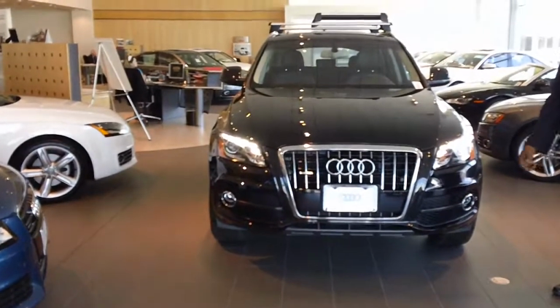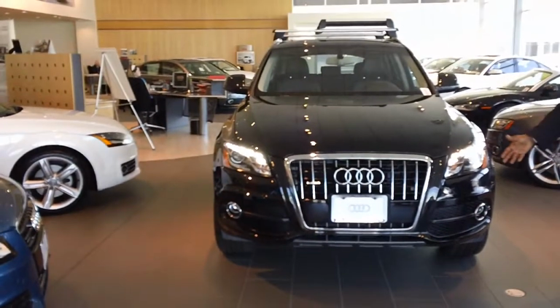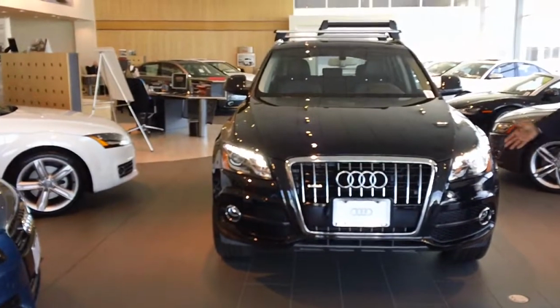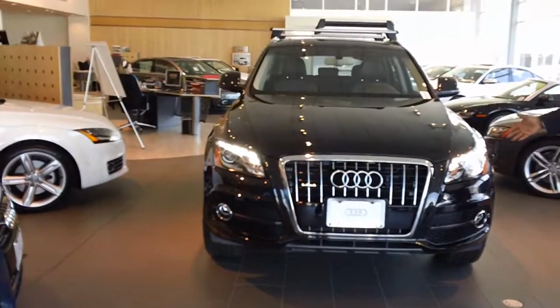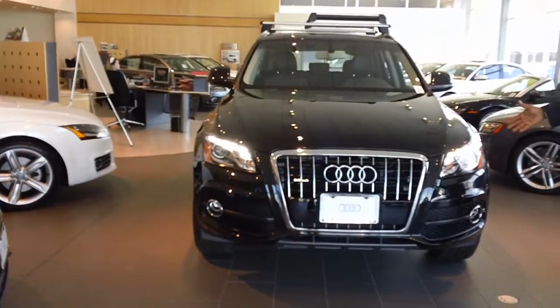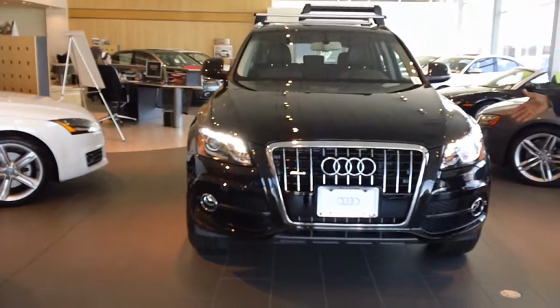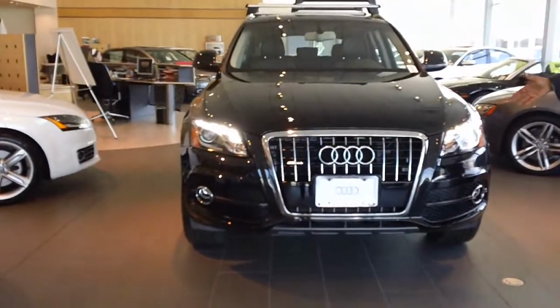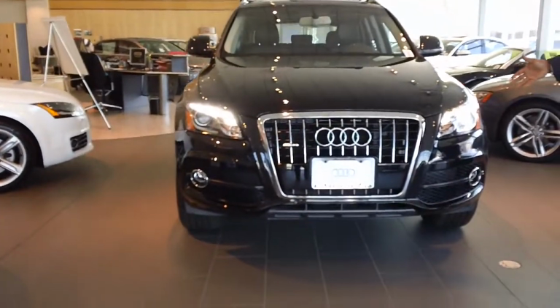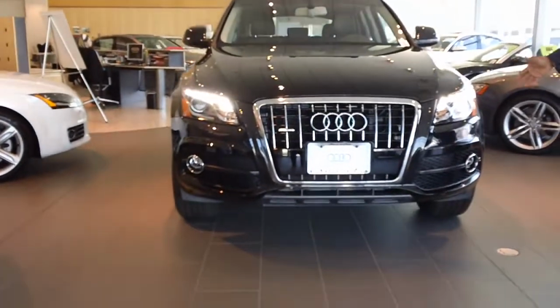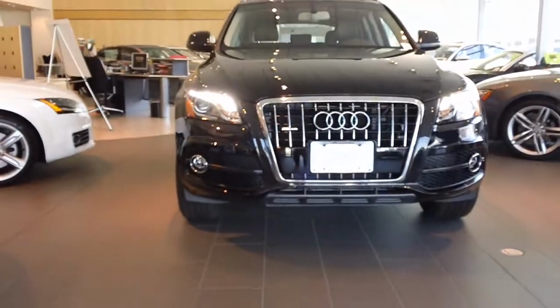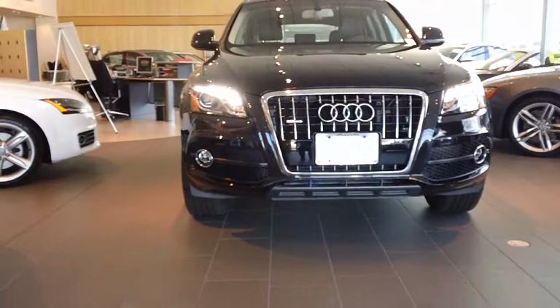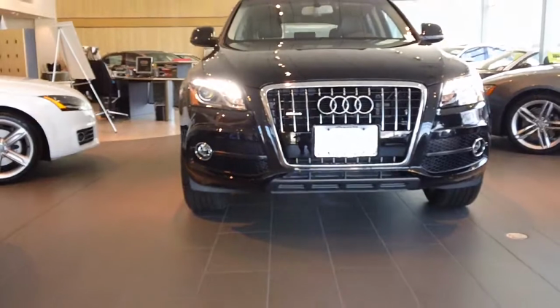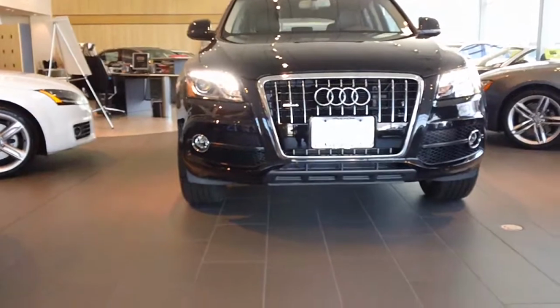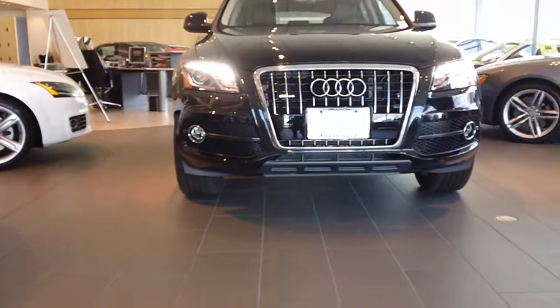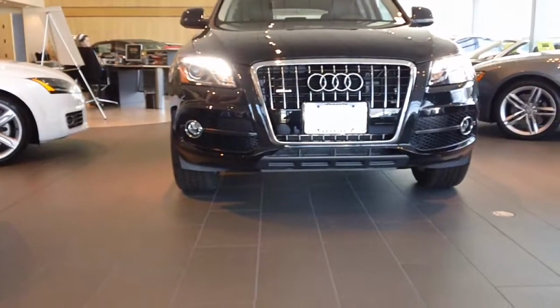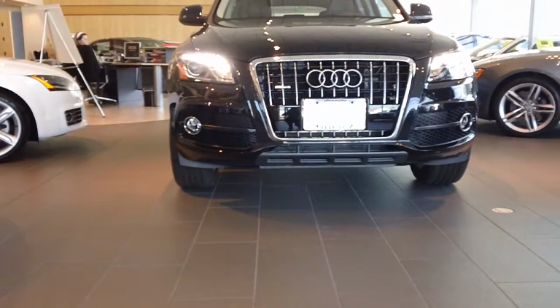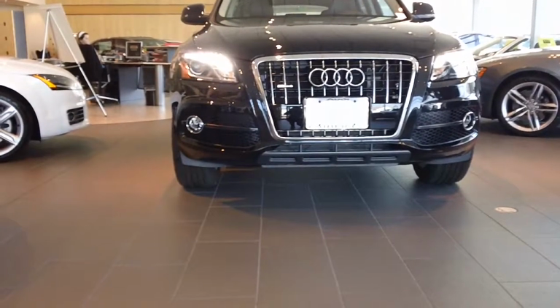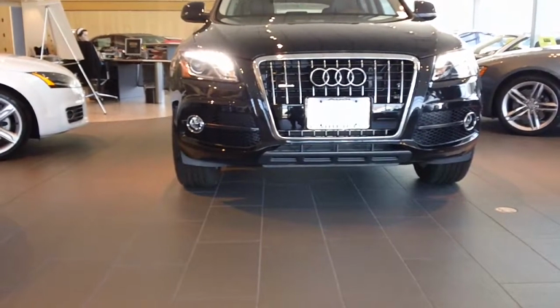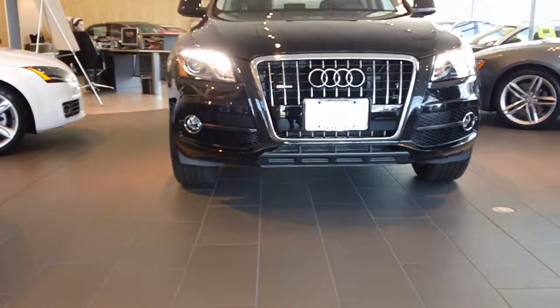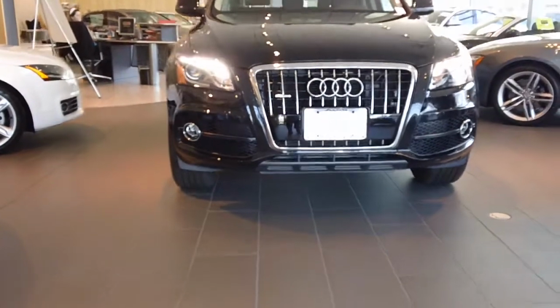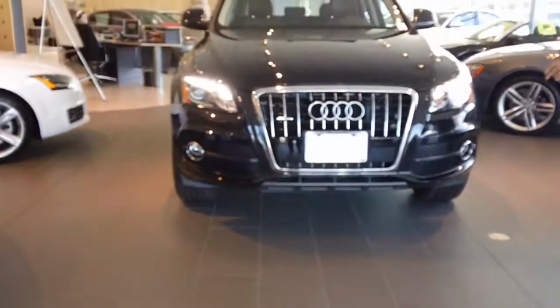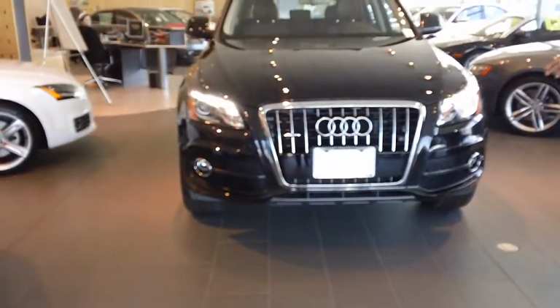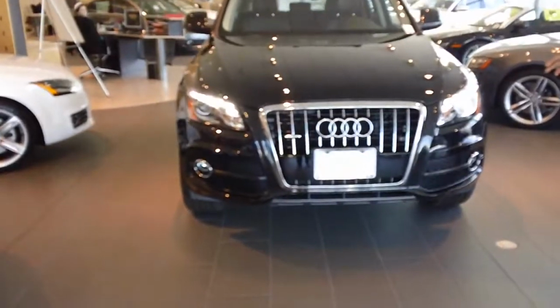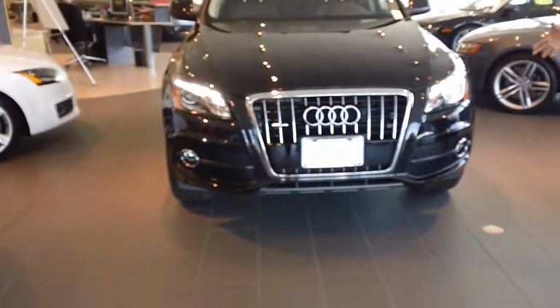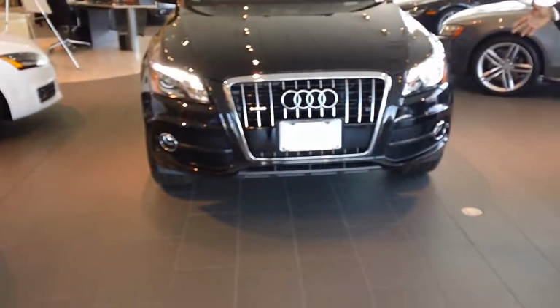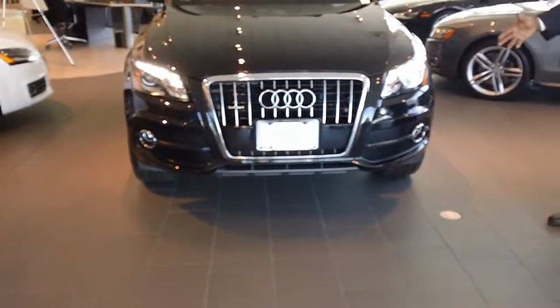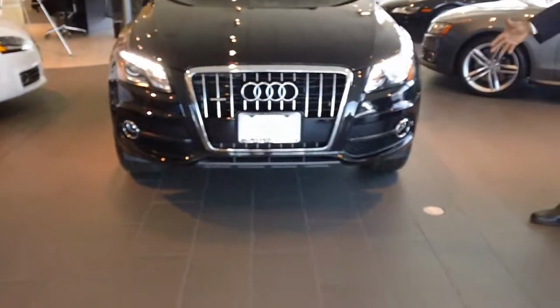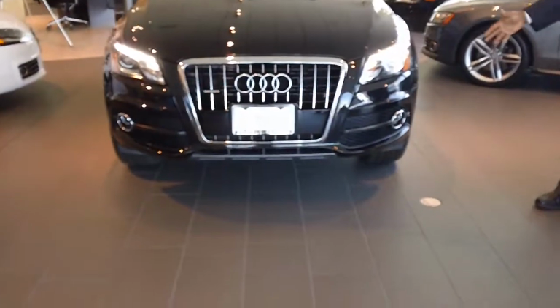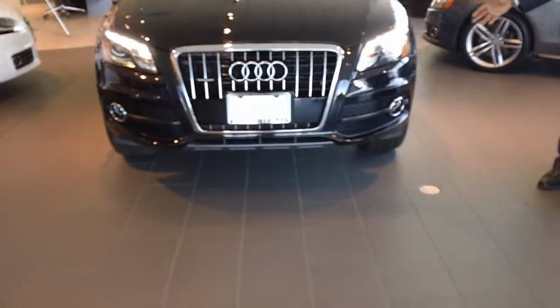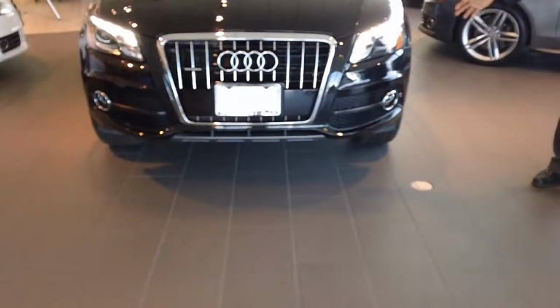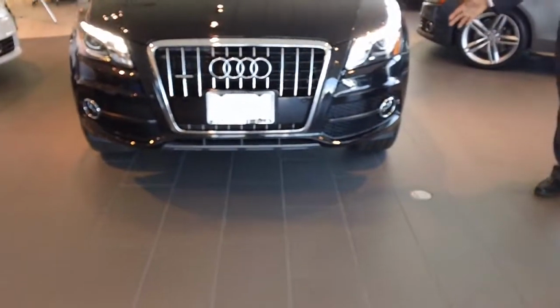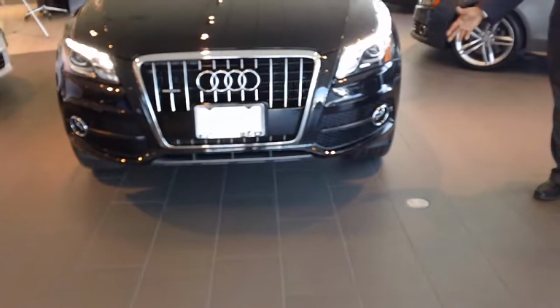This is the Premium Plus Package Audi Q5. As you can see, it has the signature one-piece grille and LED lights.